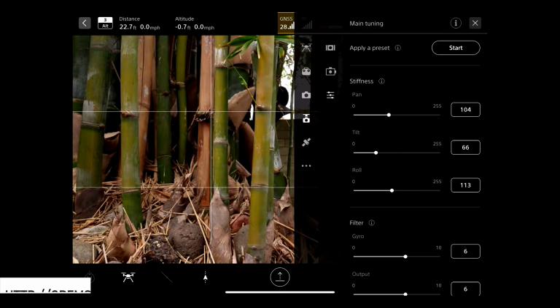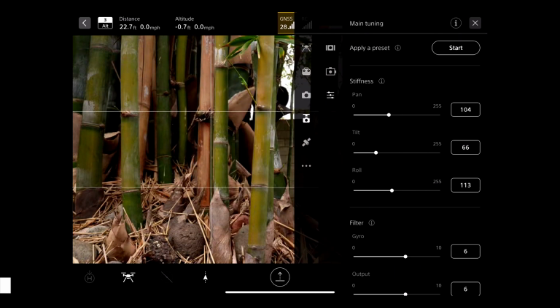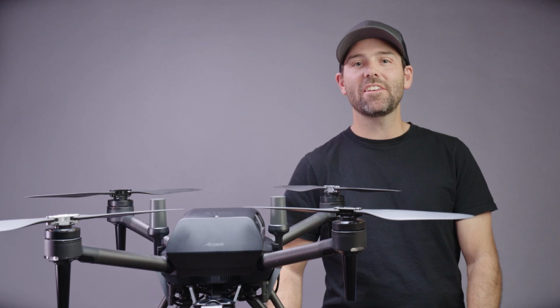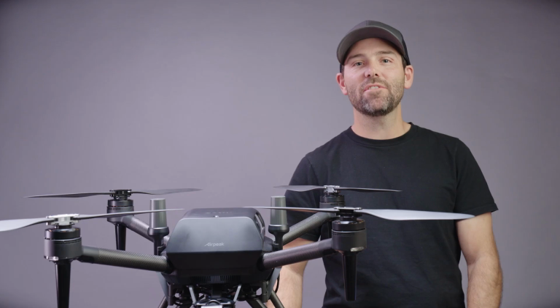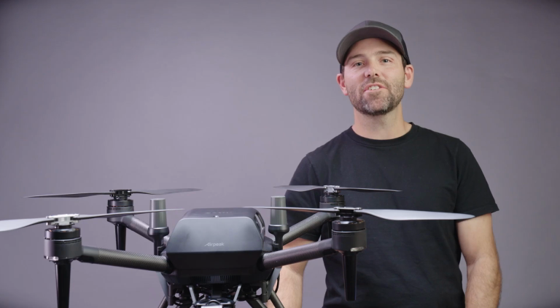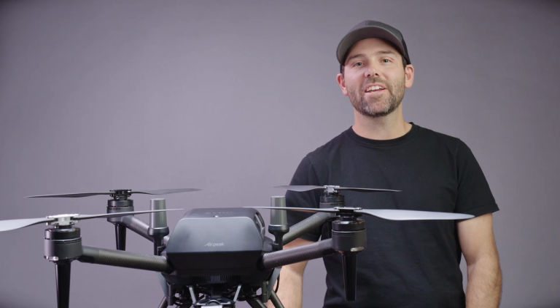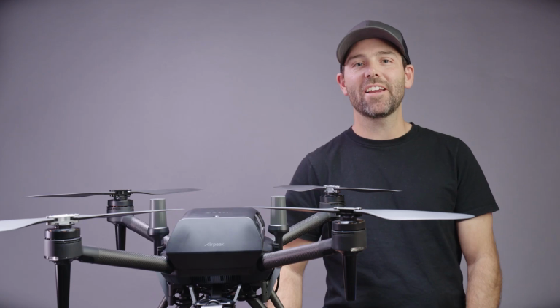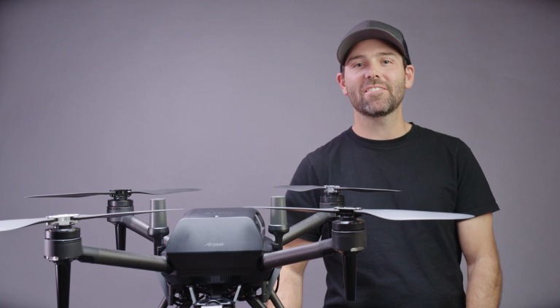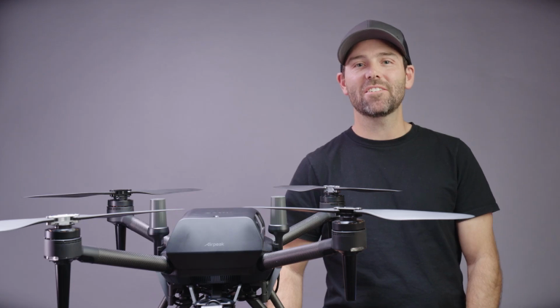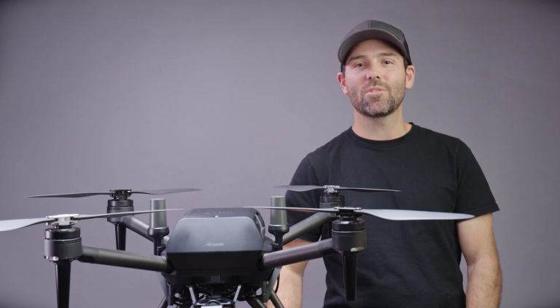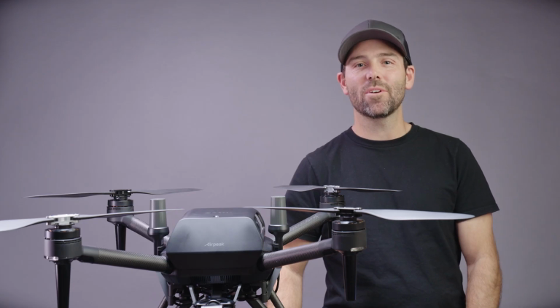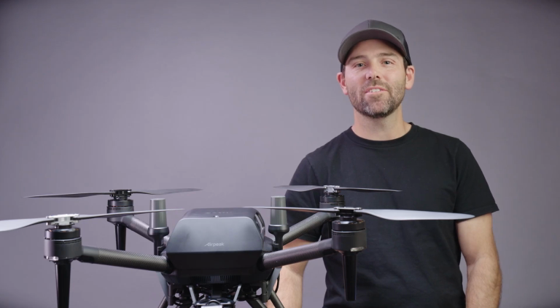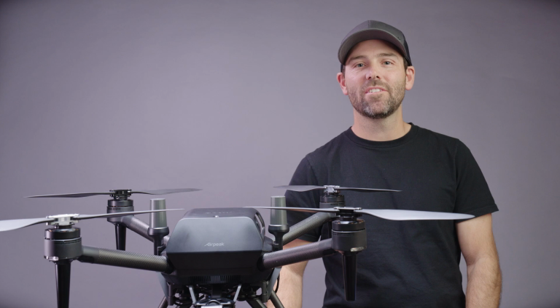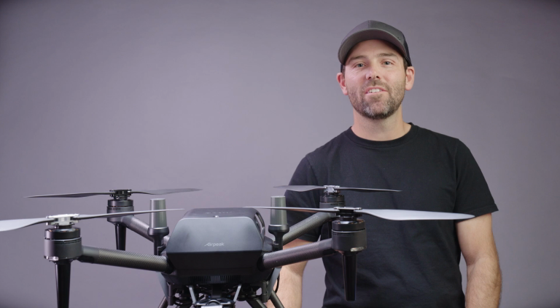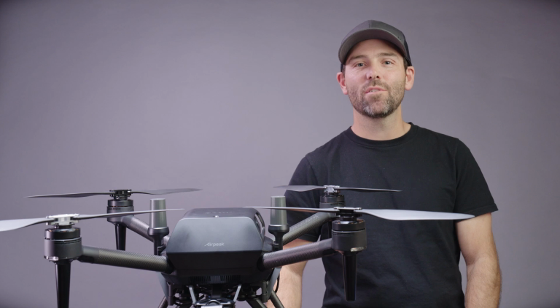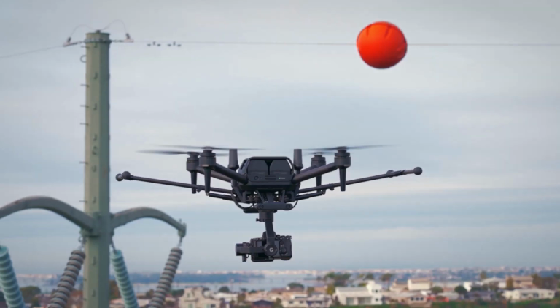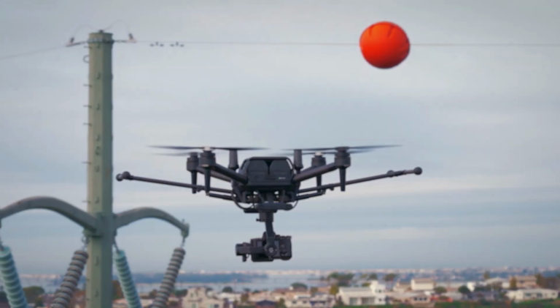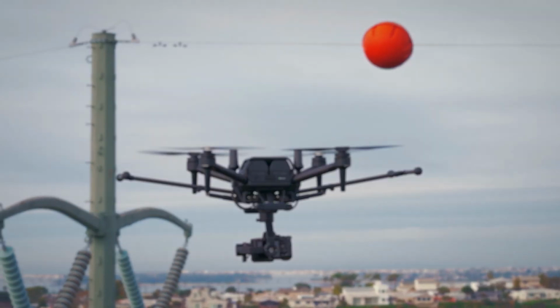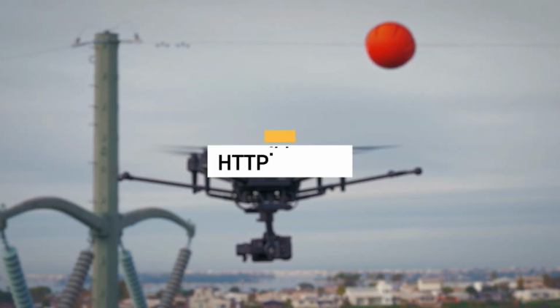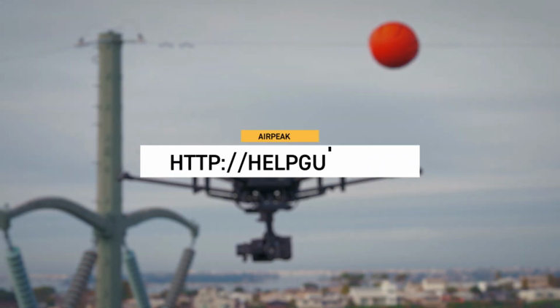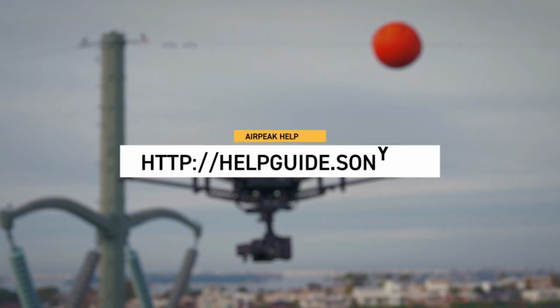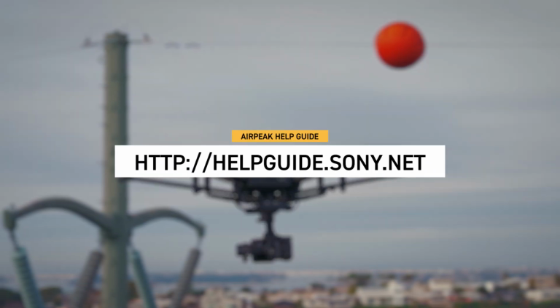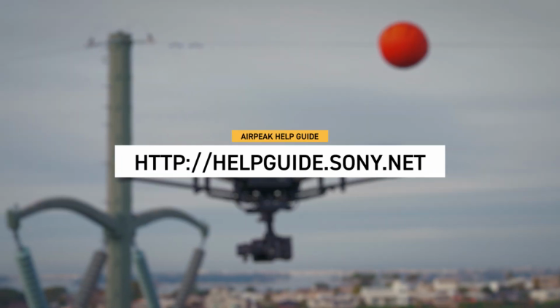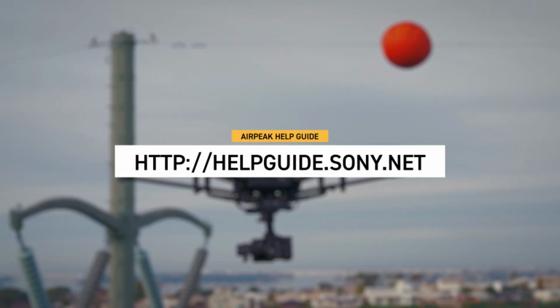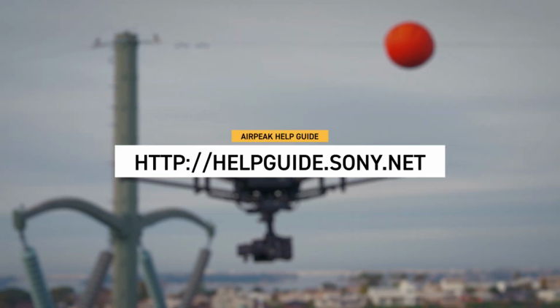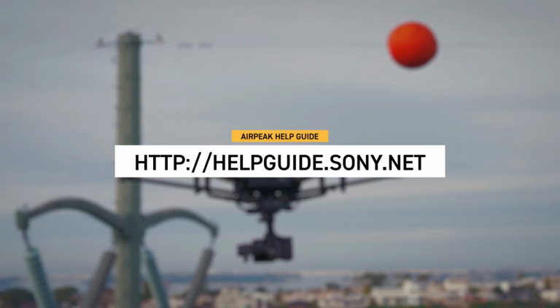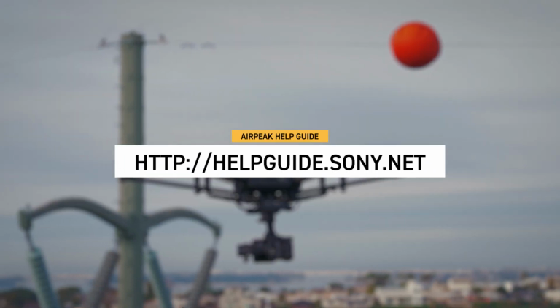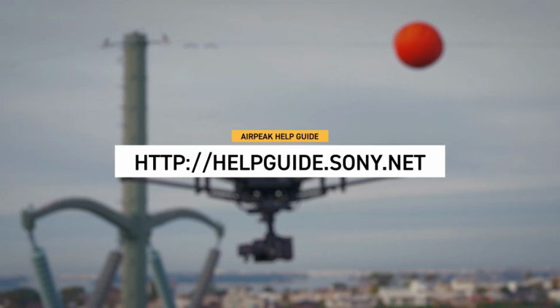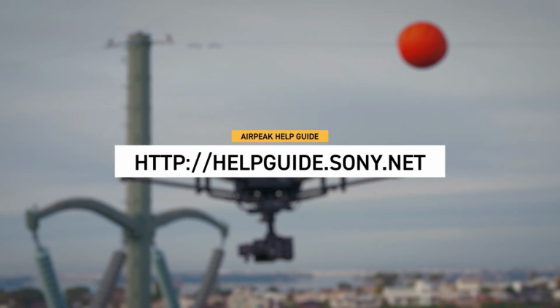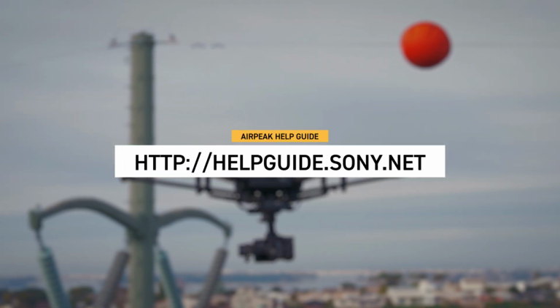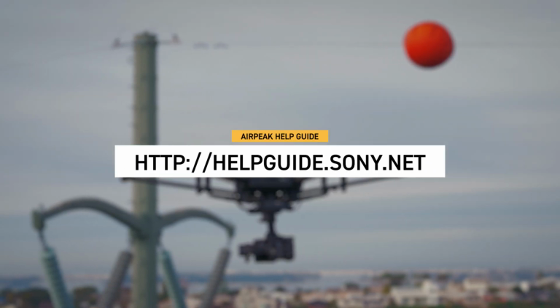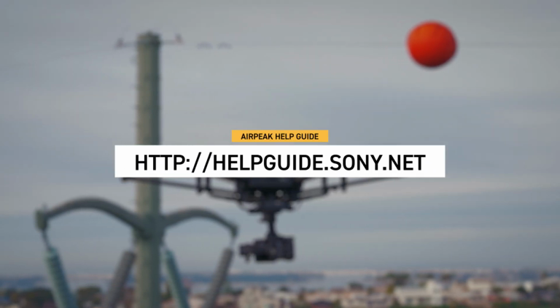Thank you for checking out the tutorial. For more information on AirPeak, refer to the help guide.